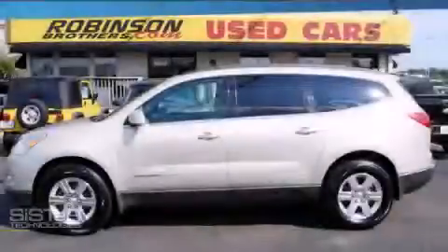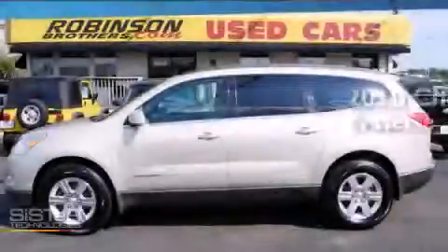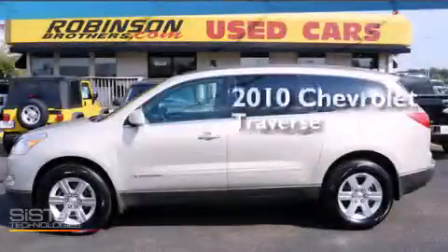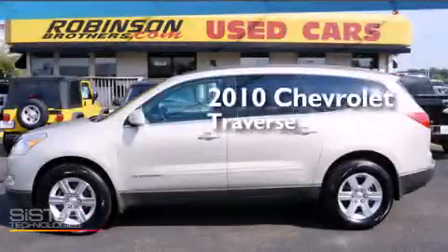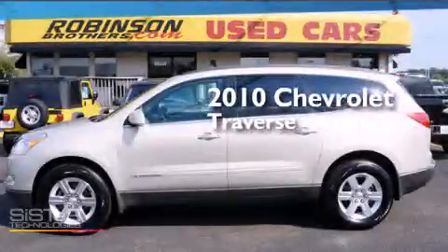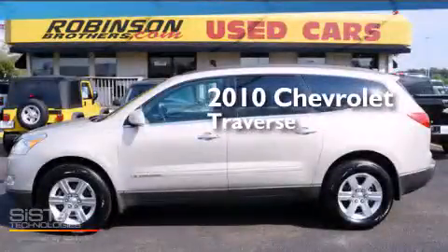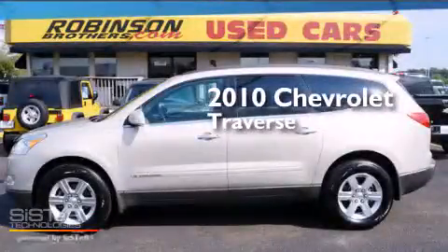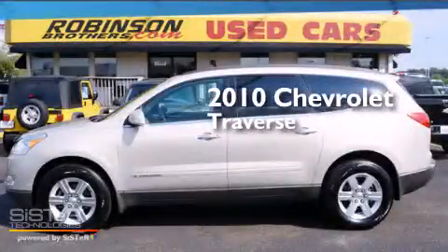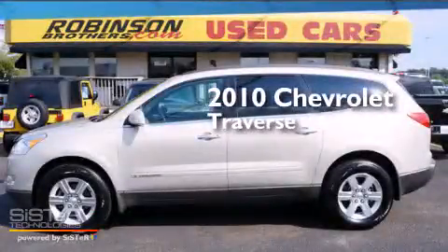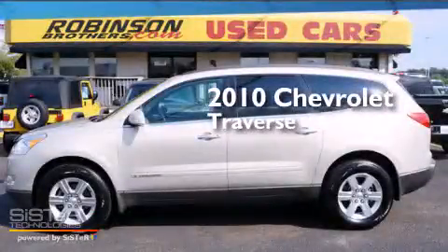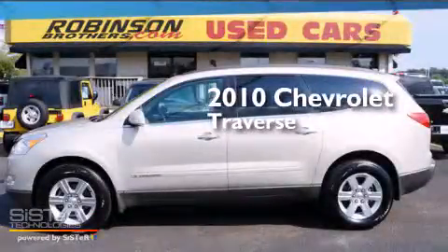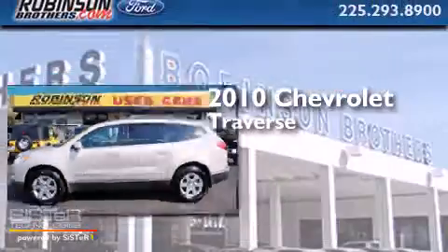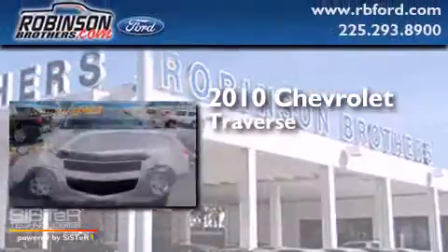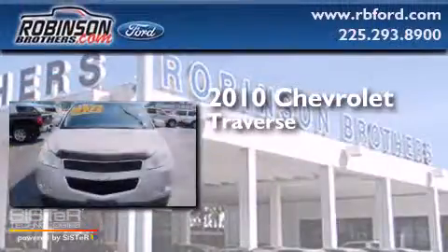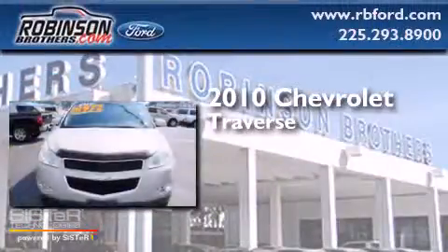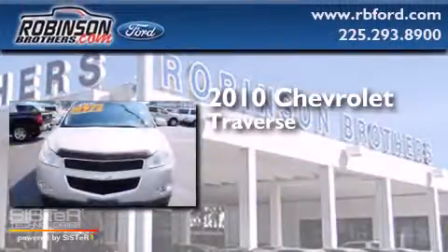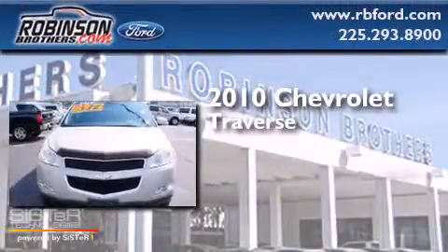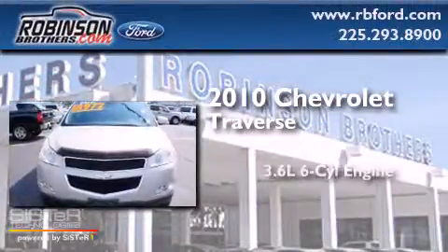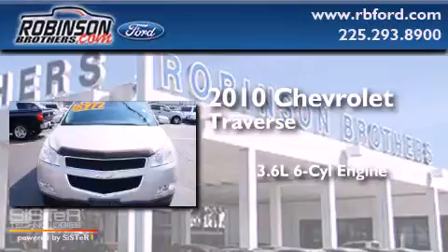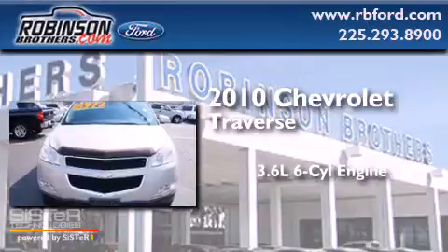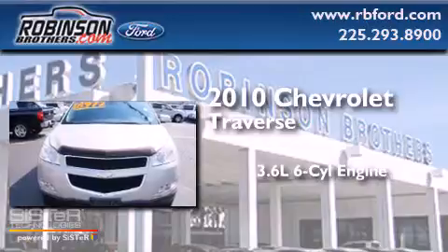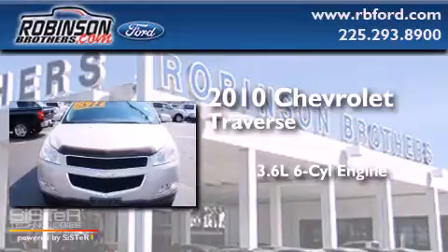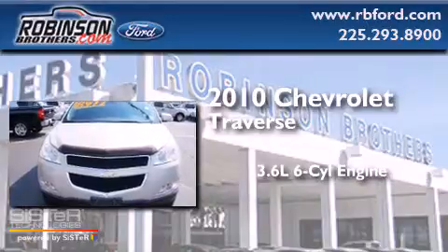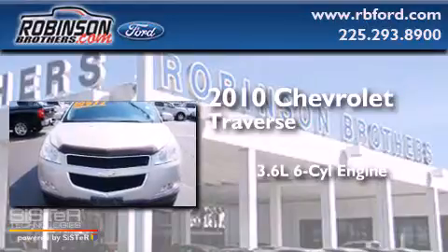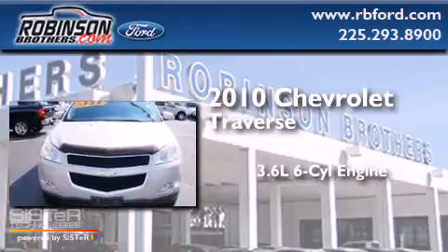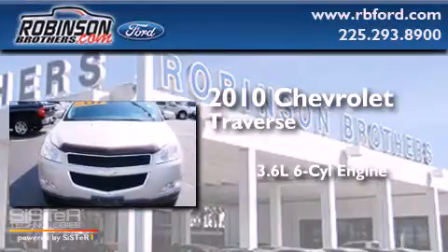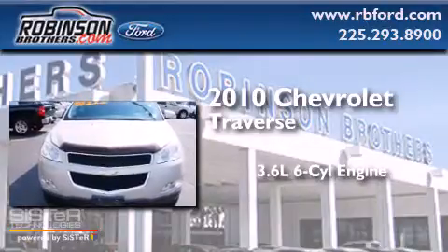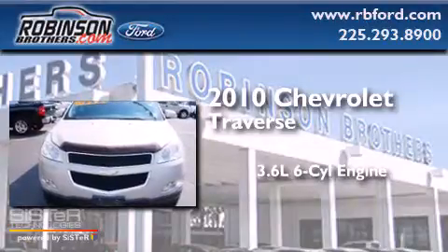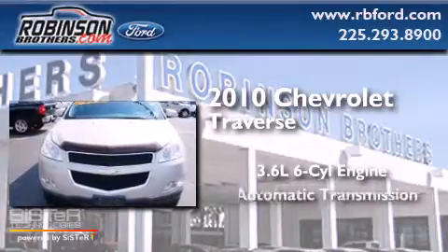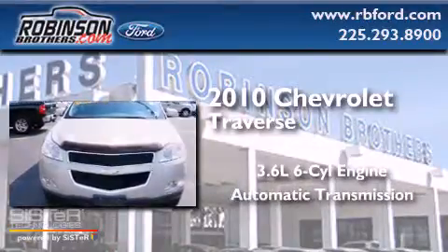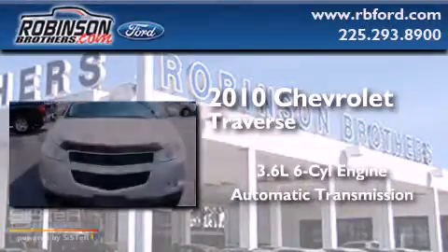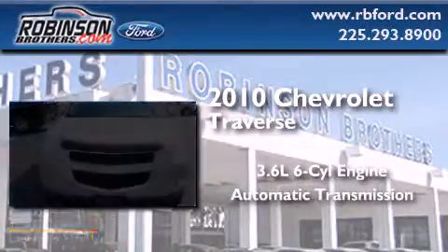This is a 2010 Chevrolet Traverse. It has a 3.6-liter six-cylinder engine and an automatic transmission.